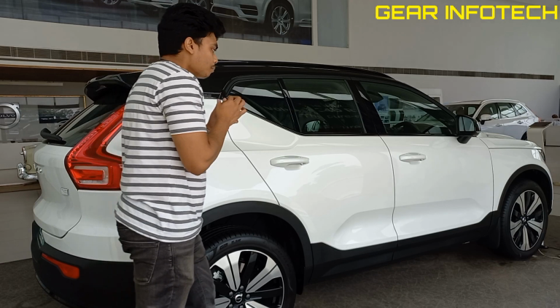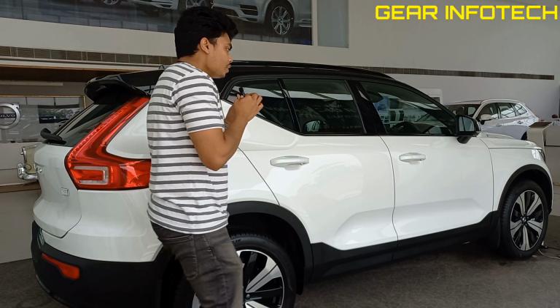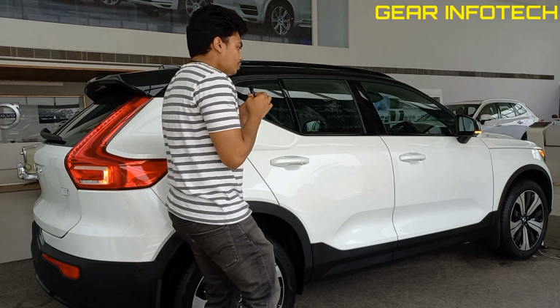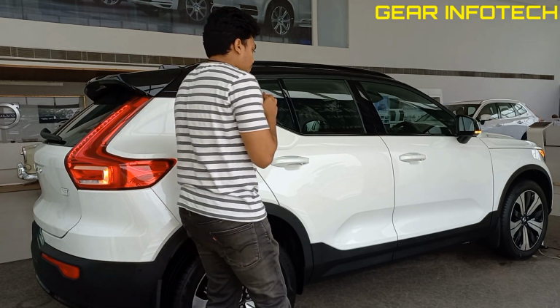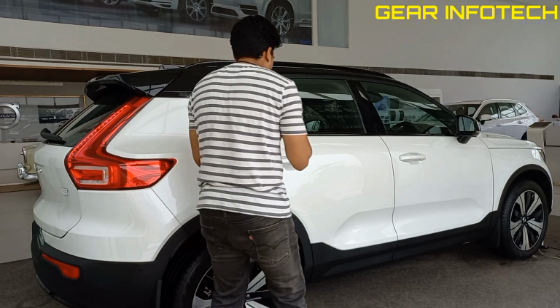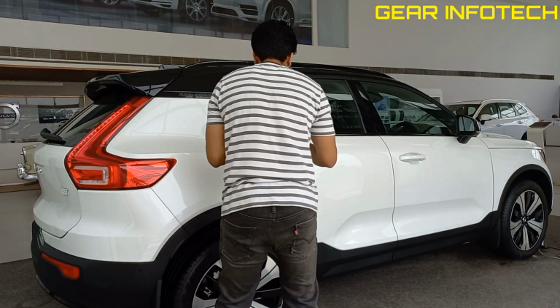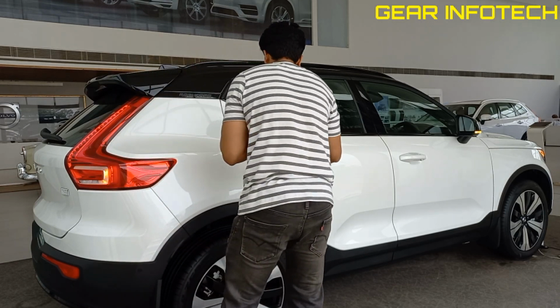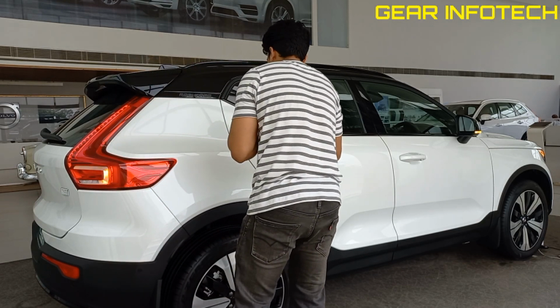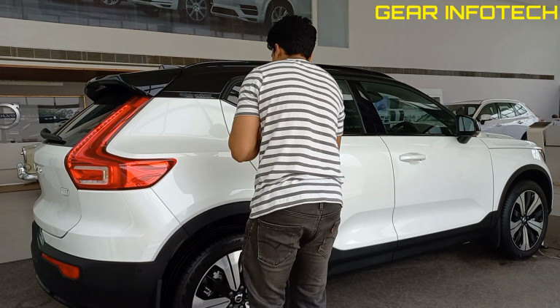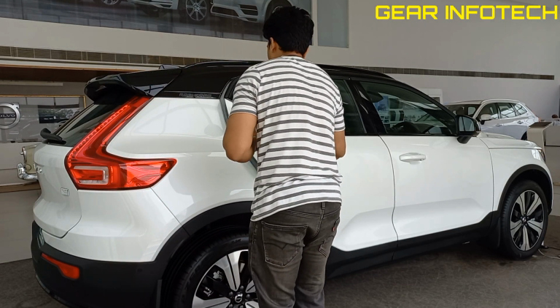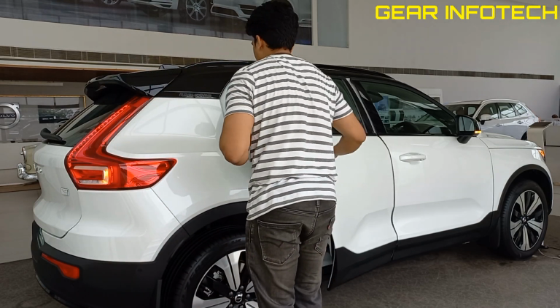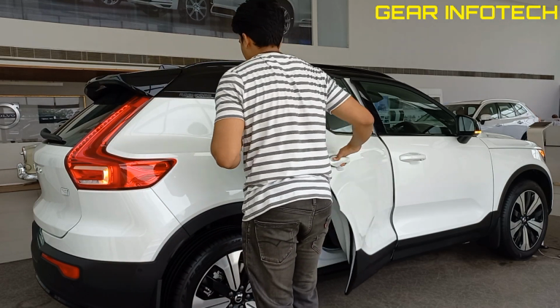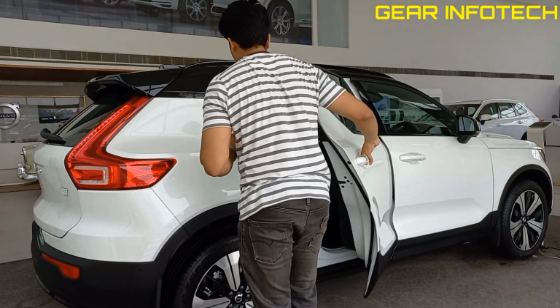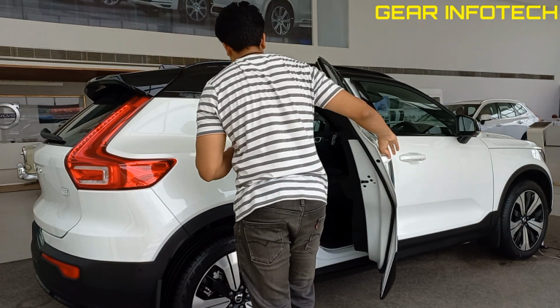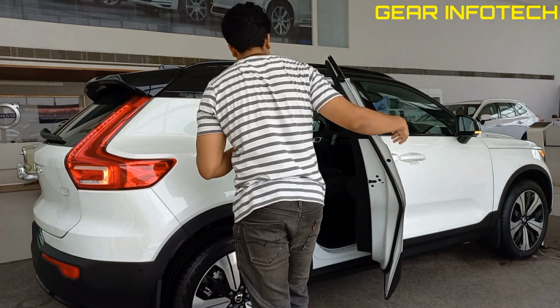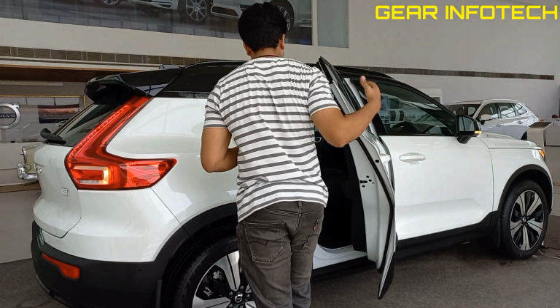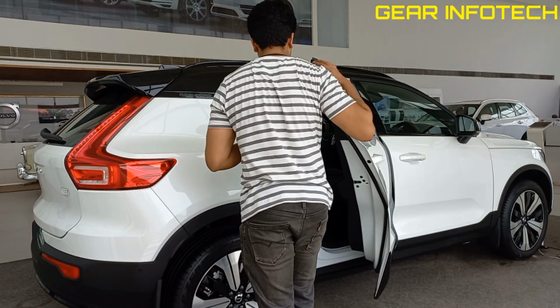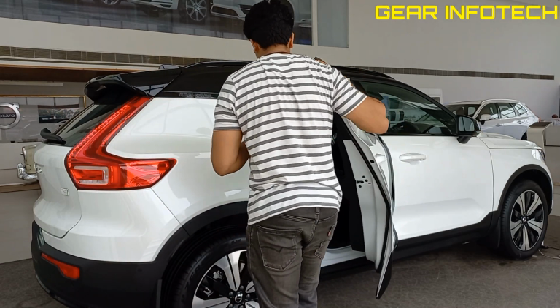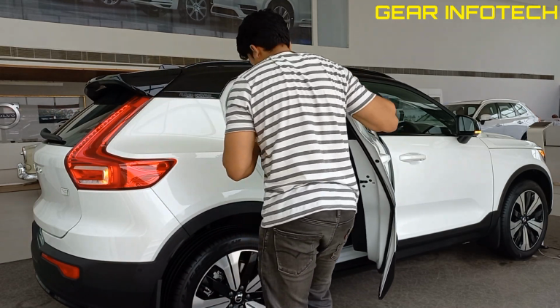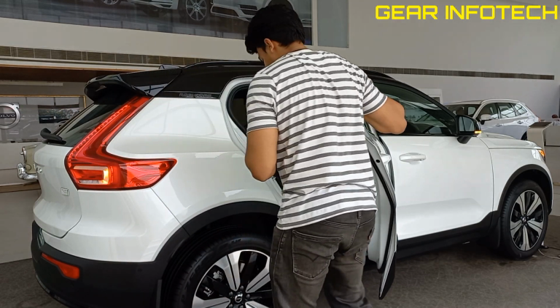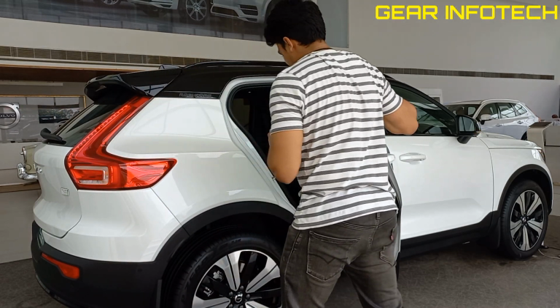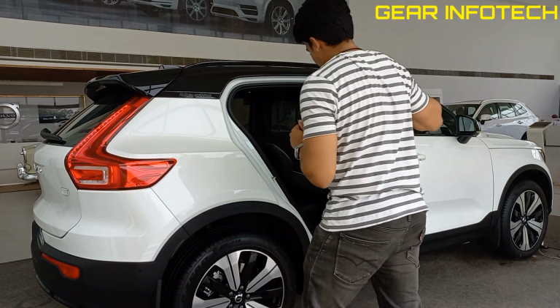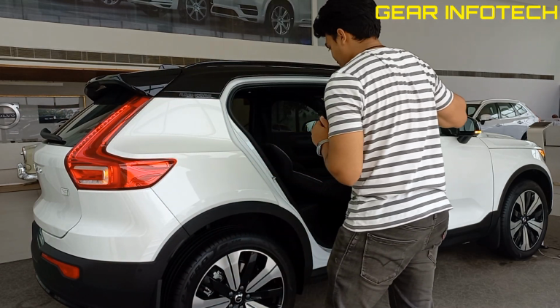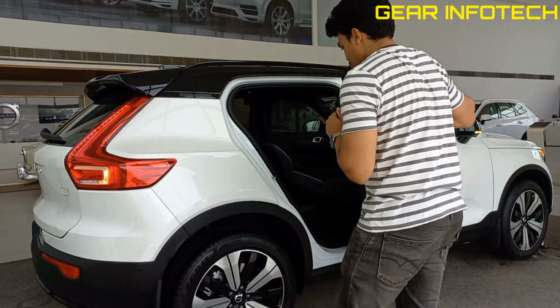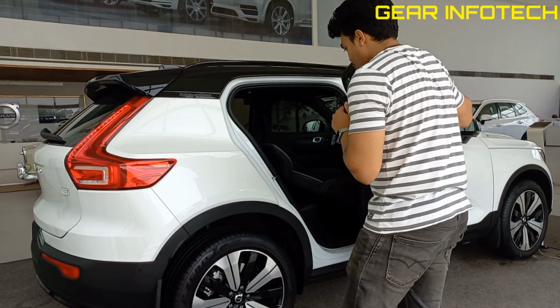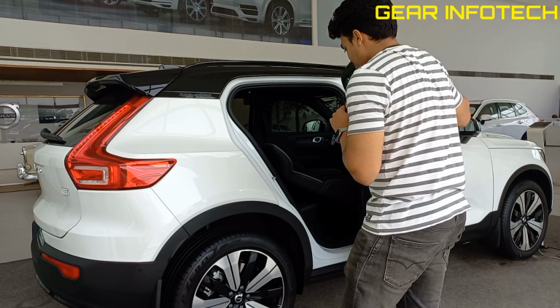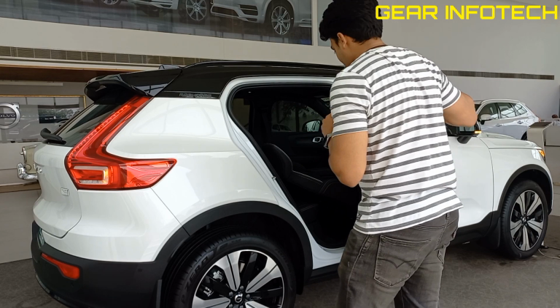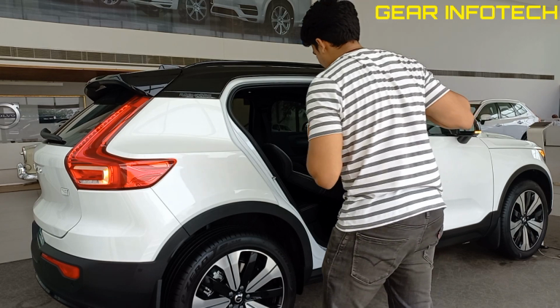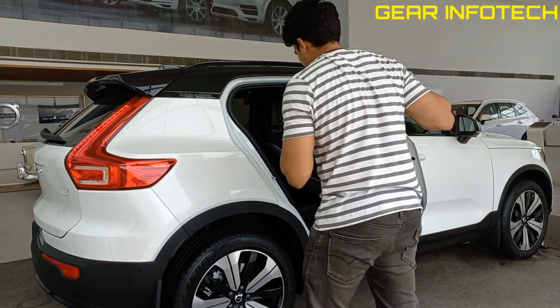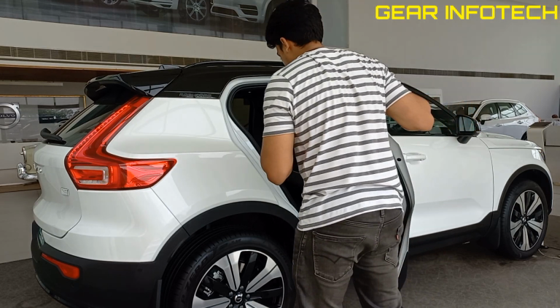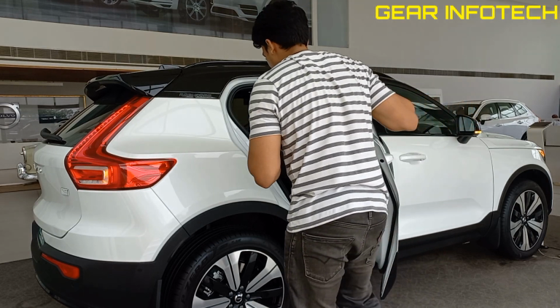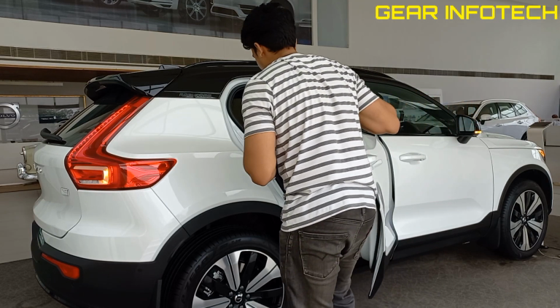Moving on to the build quality of the door — this door is massive, it's too heavy.